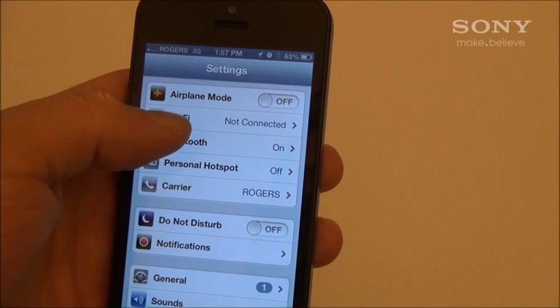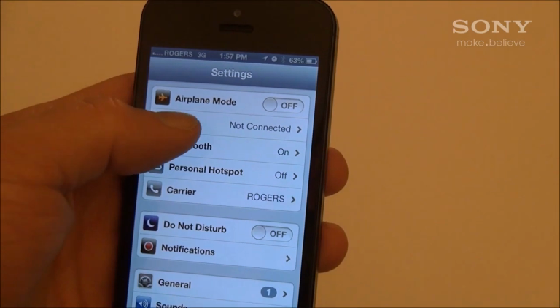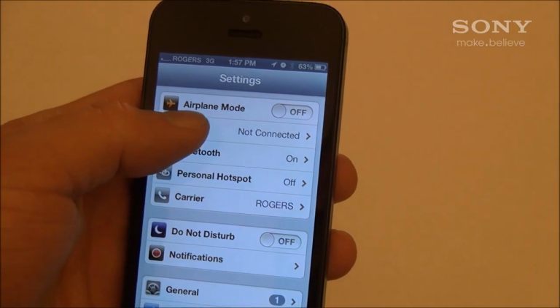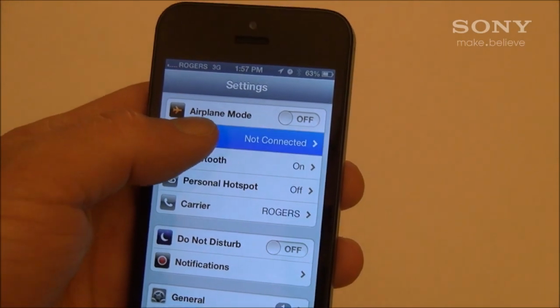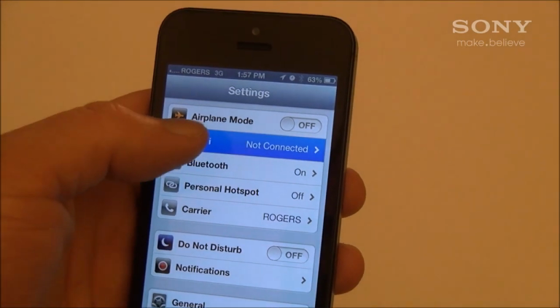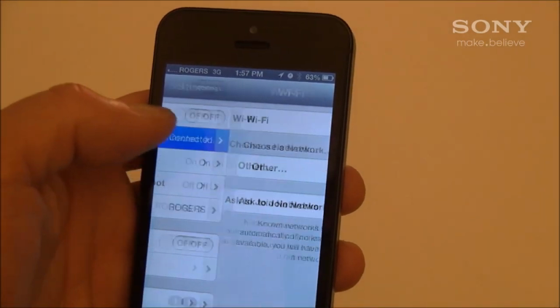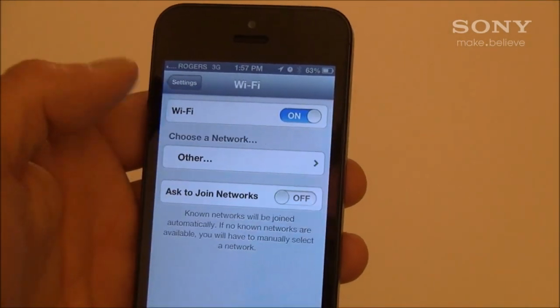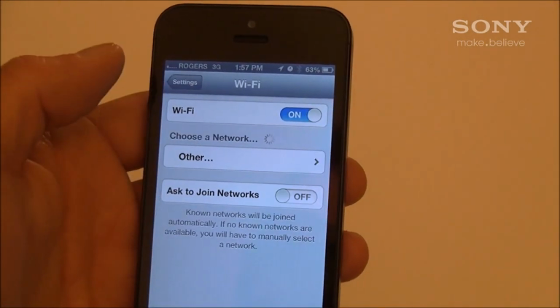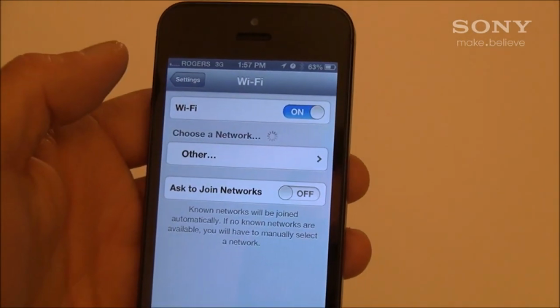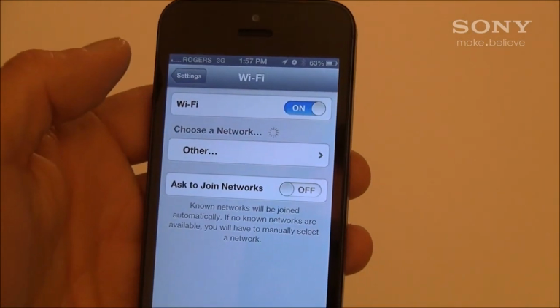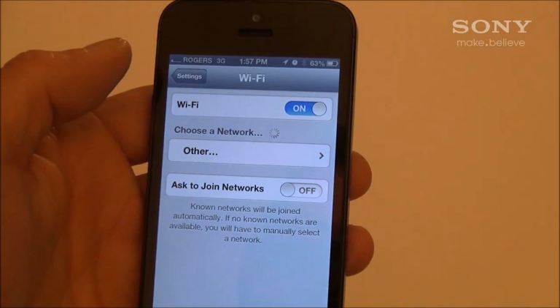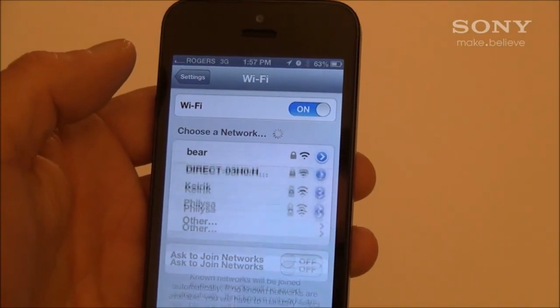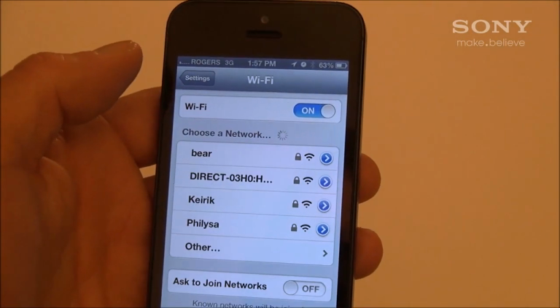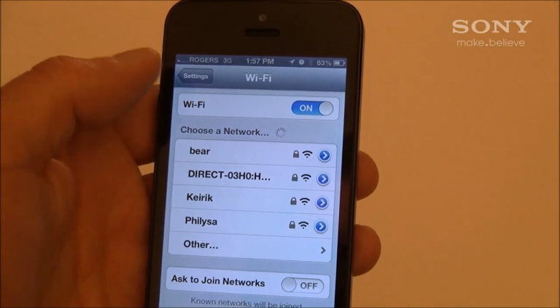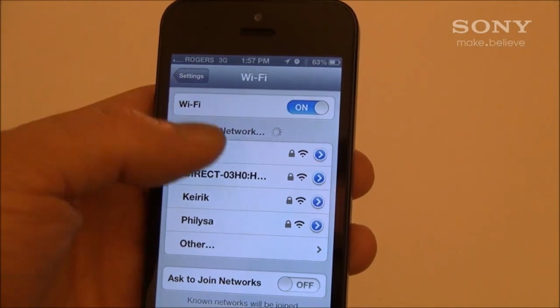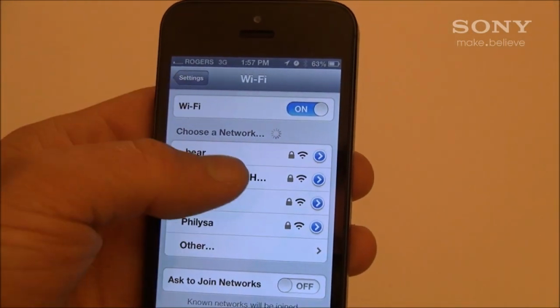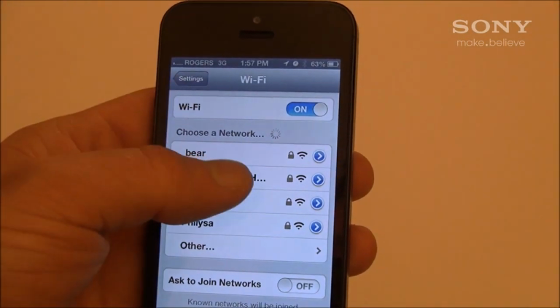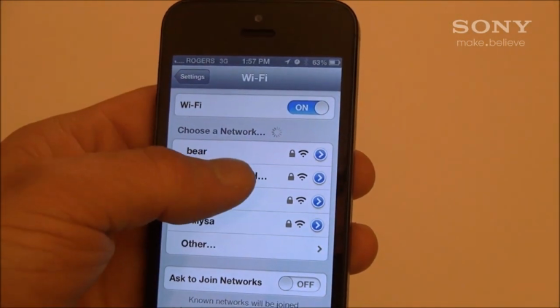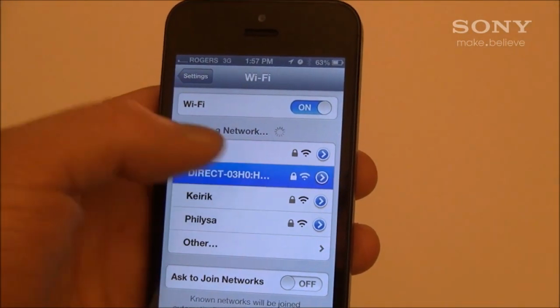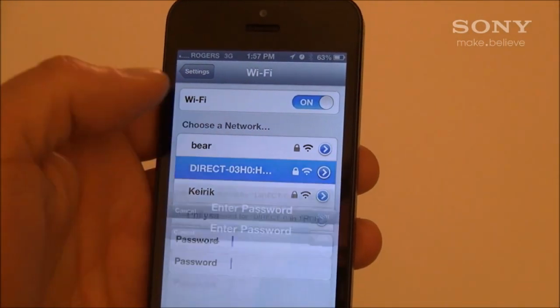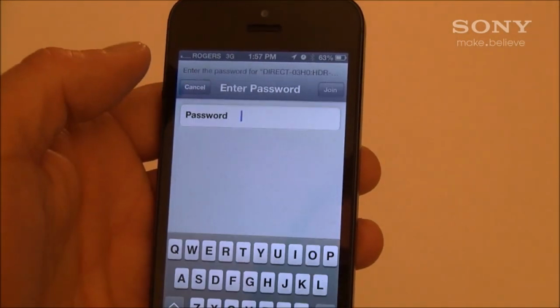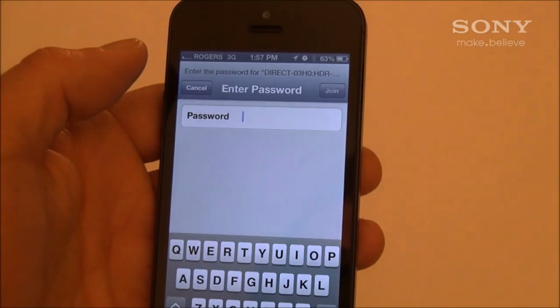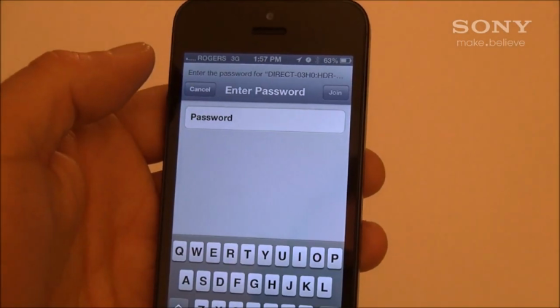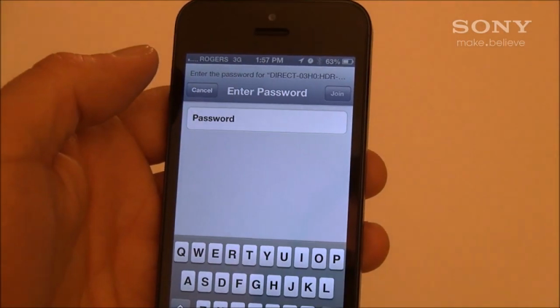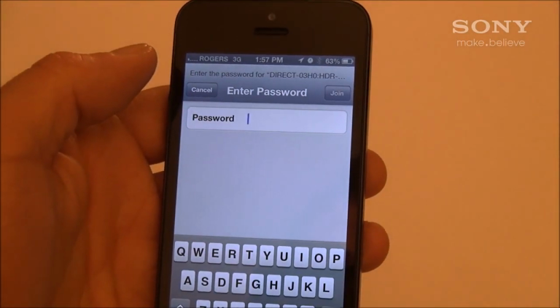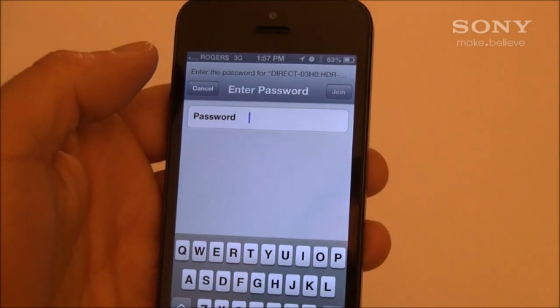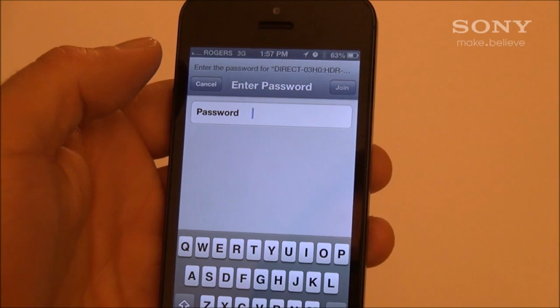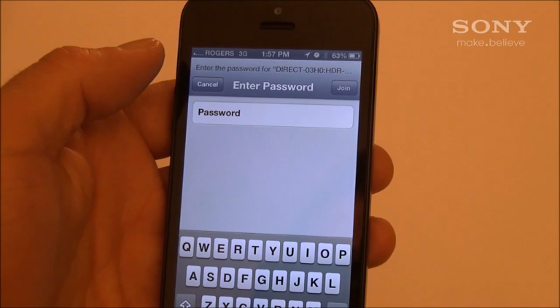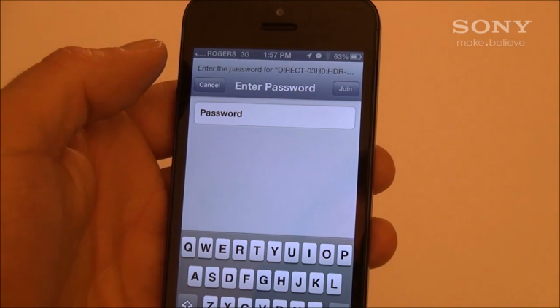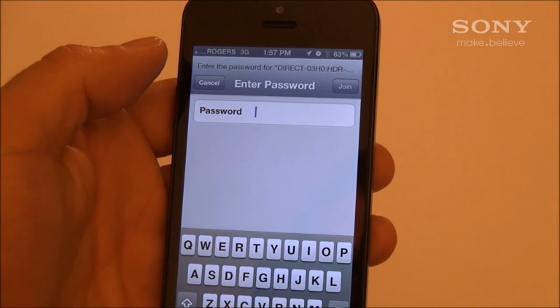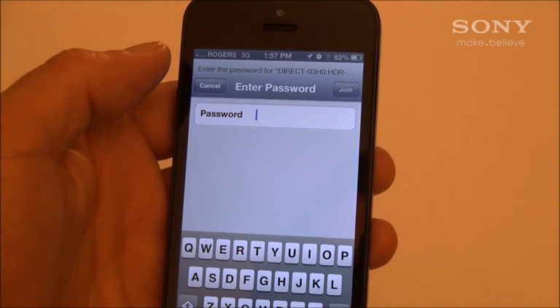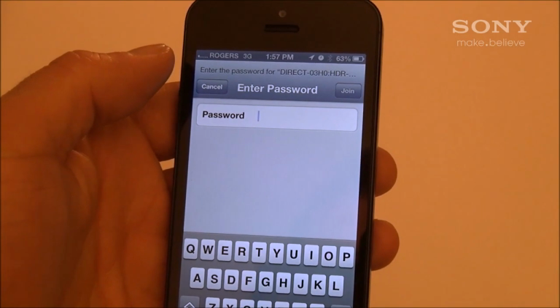Now go to the Wi-Fi settings on your iOS device and look for the SSID that was on the little tag in the manual and input the password.